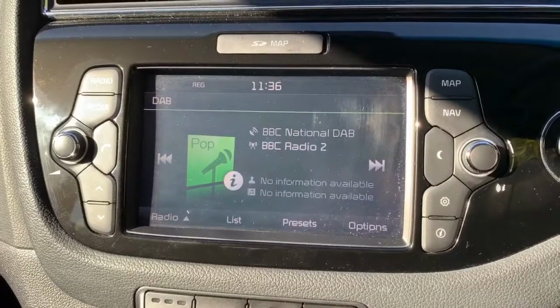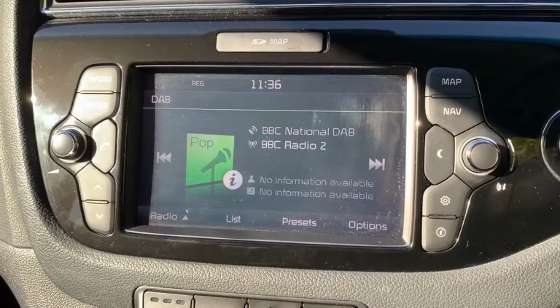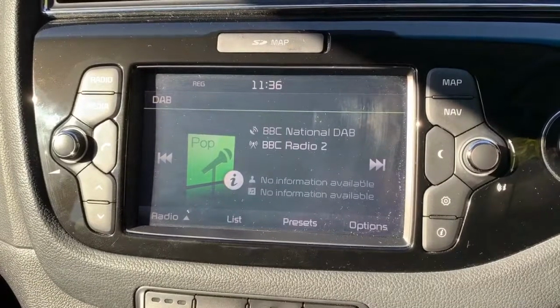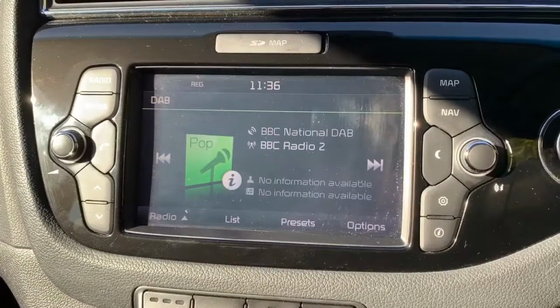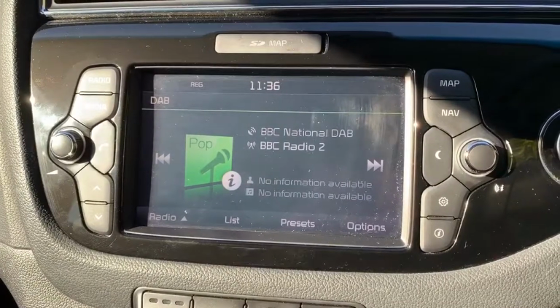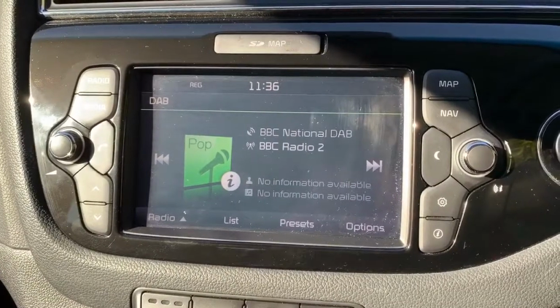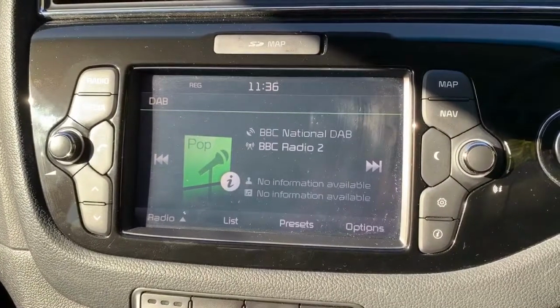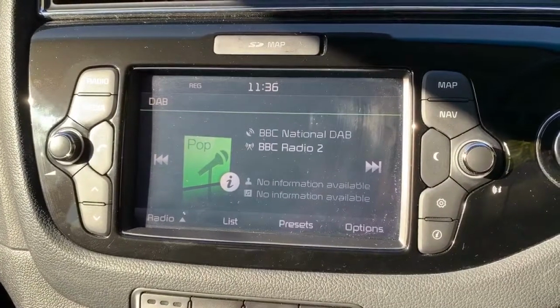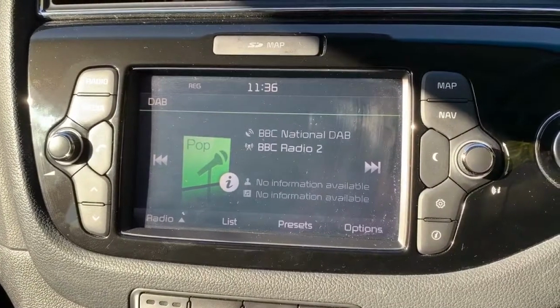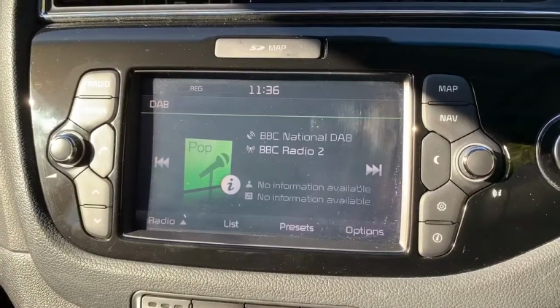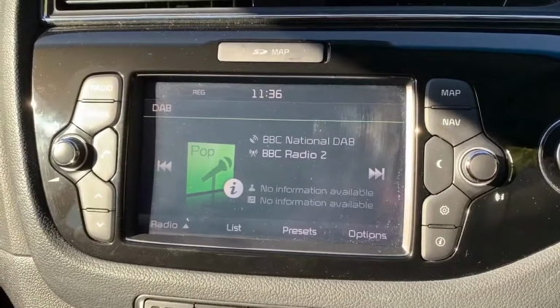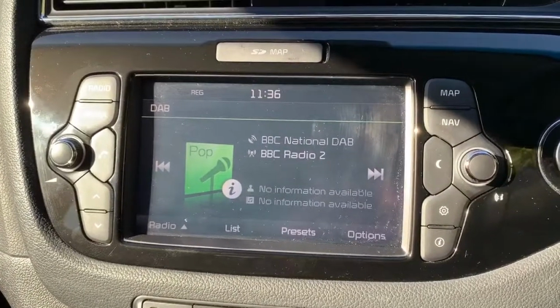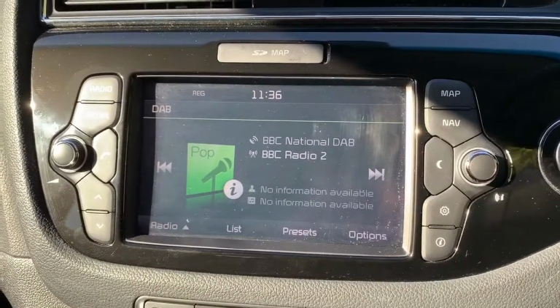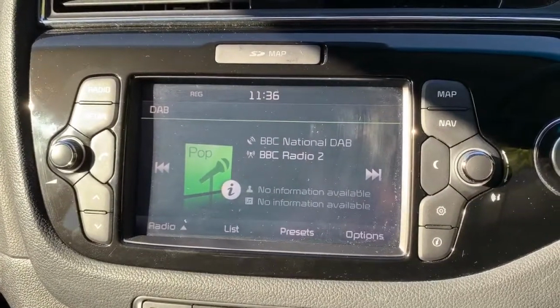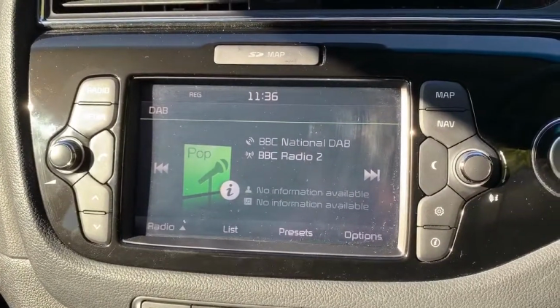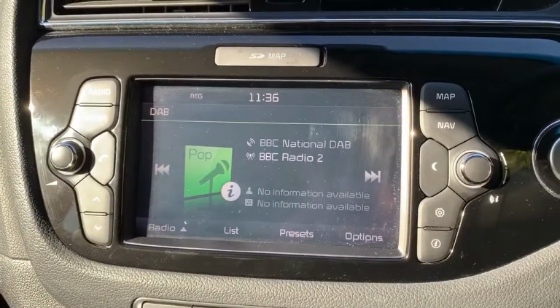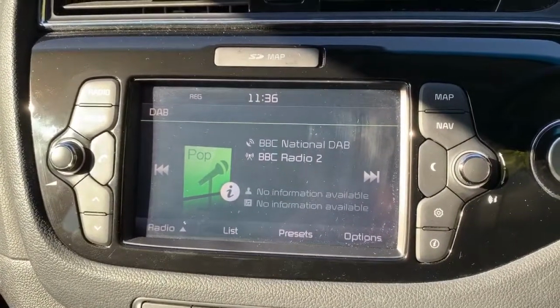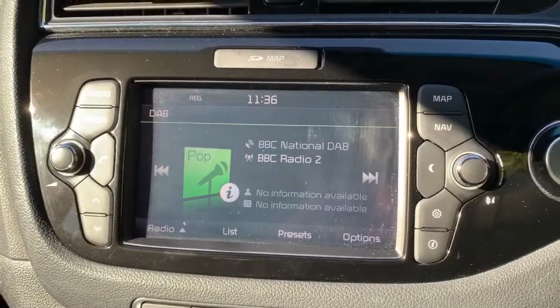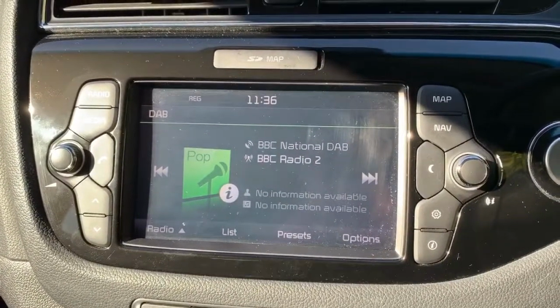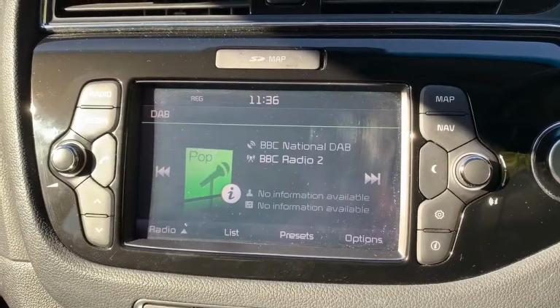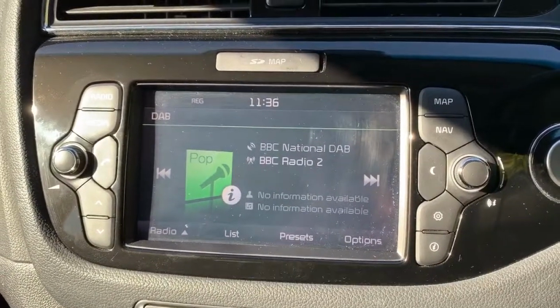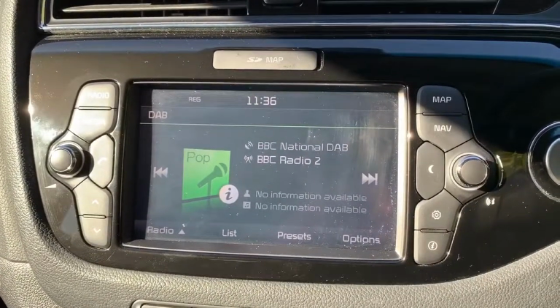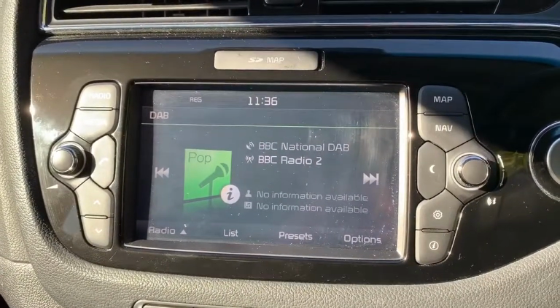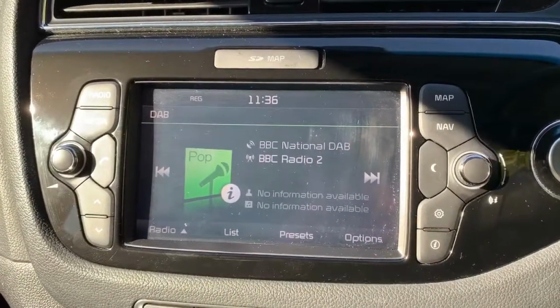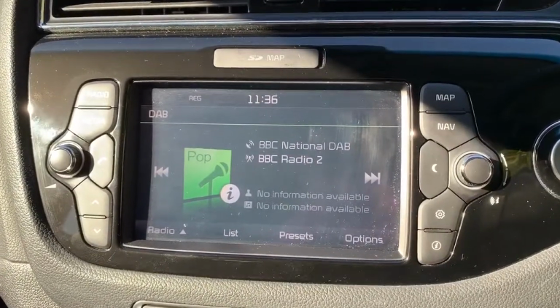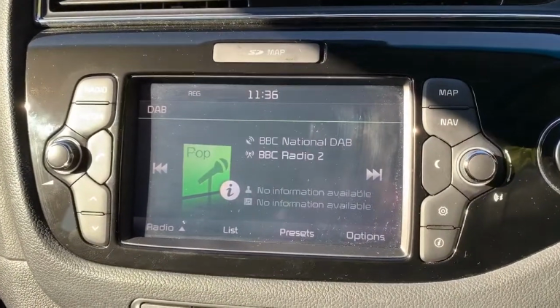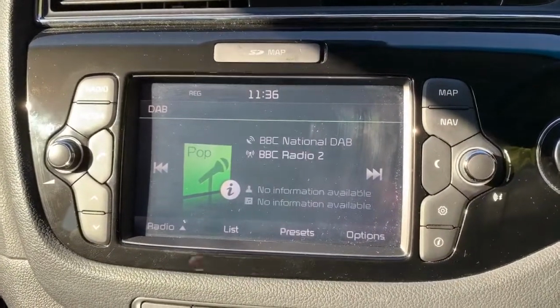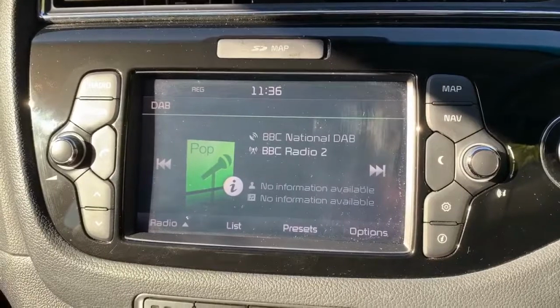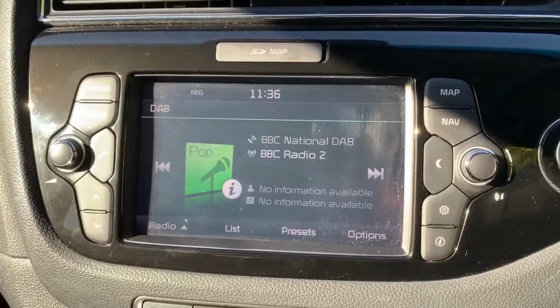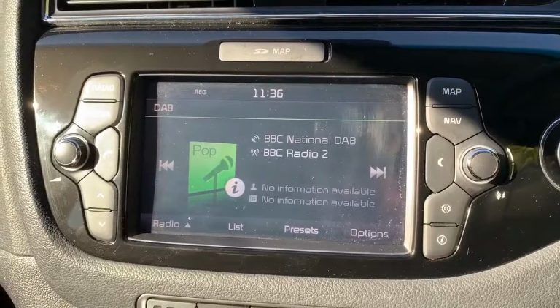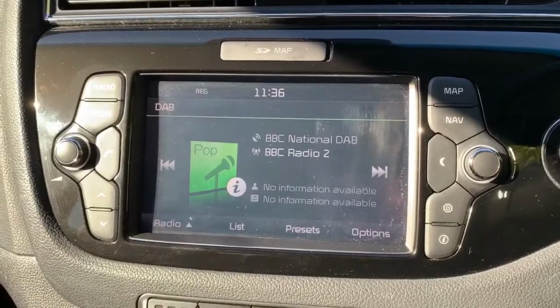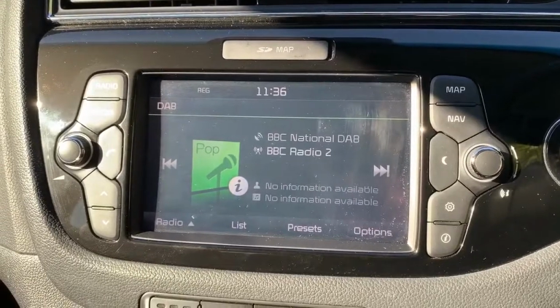This car's also got Apple CarPlay — there's a video showing how that works on our website. We've also got satellite navigation, and again you can find a video on that available on our website and Facebook page.